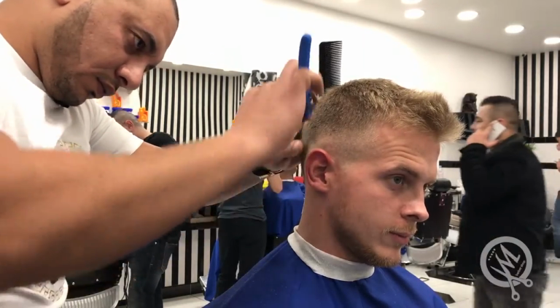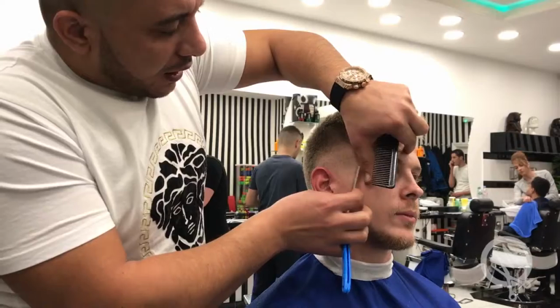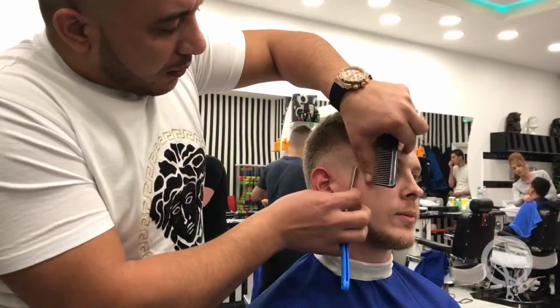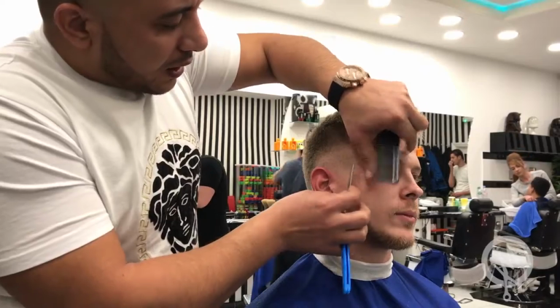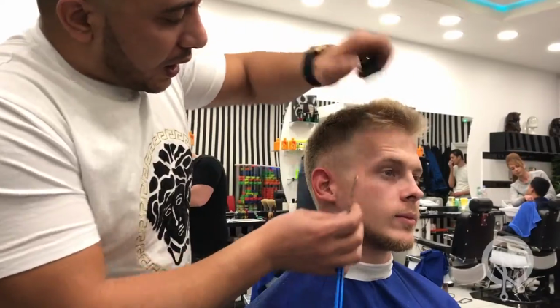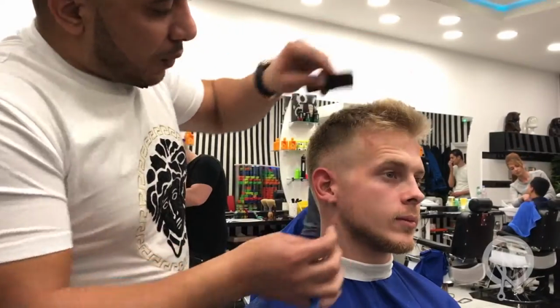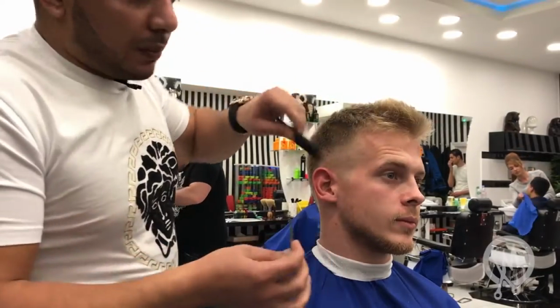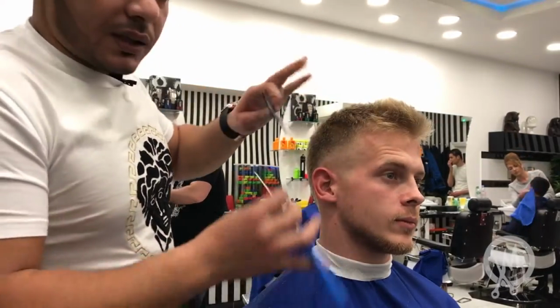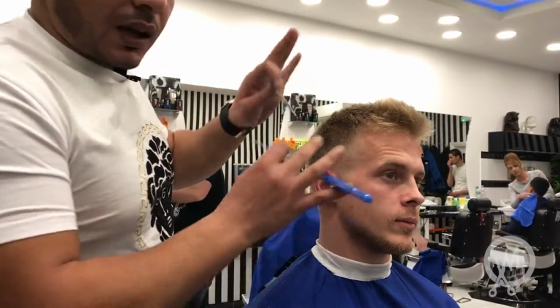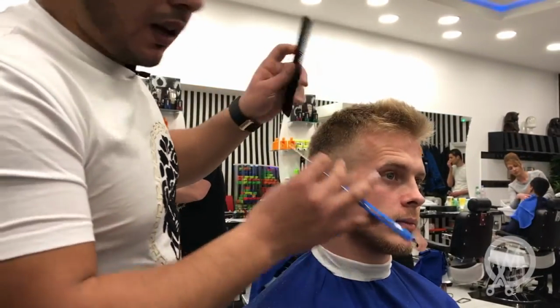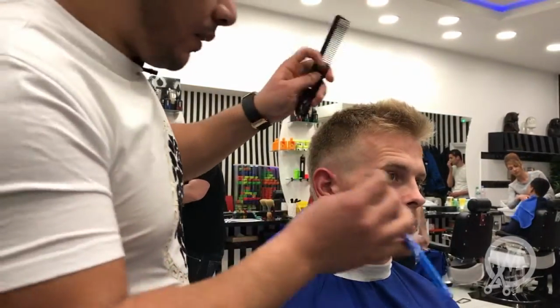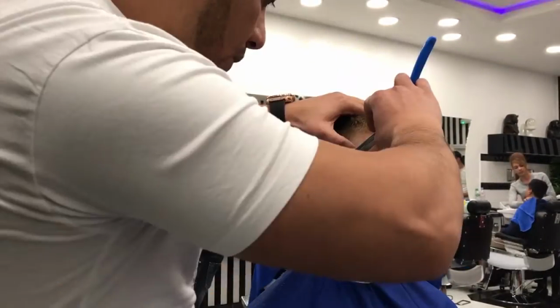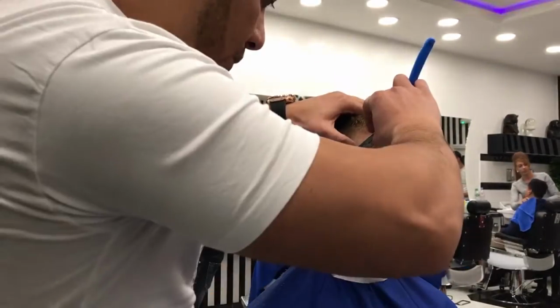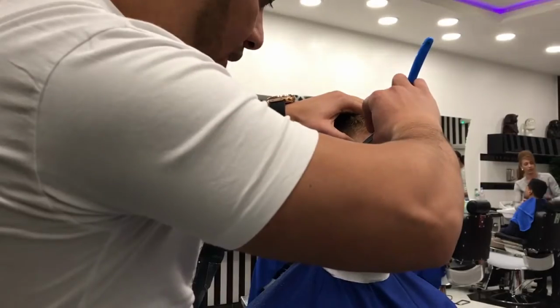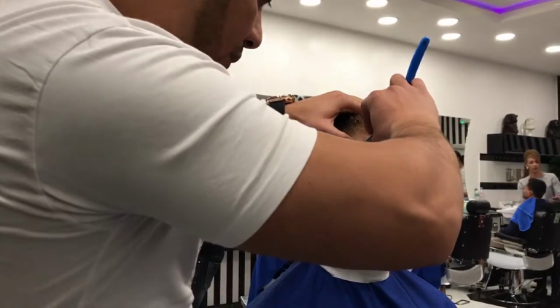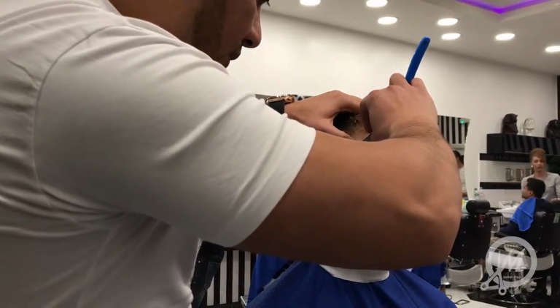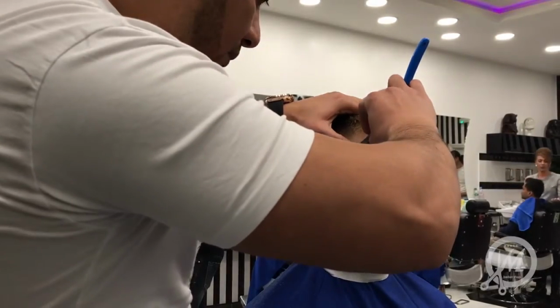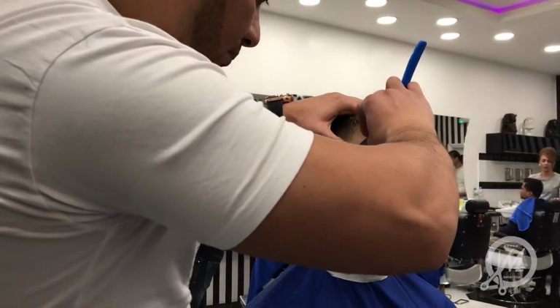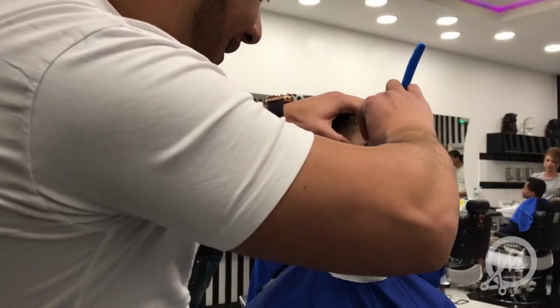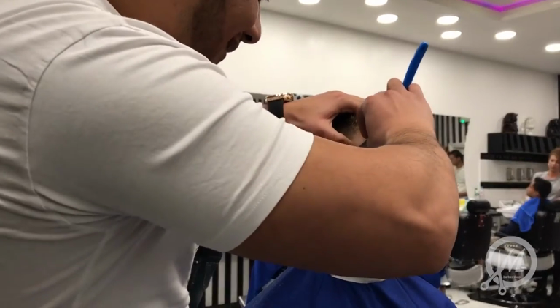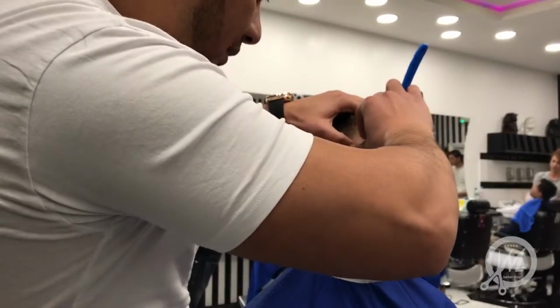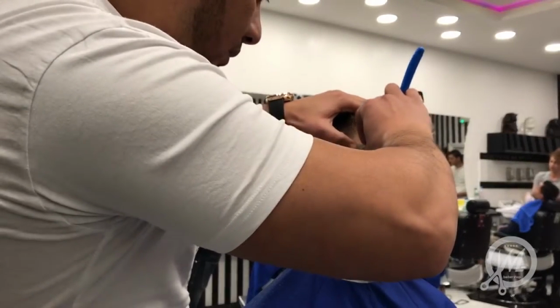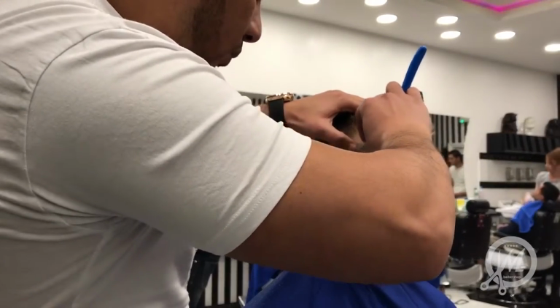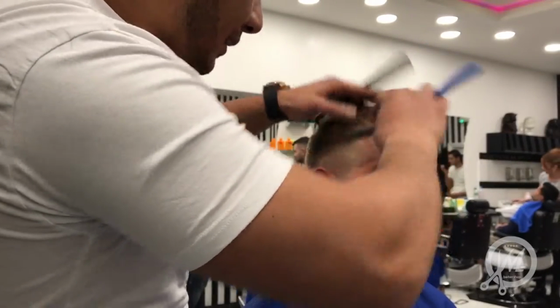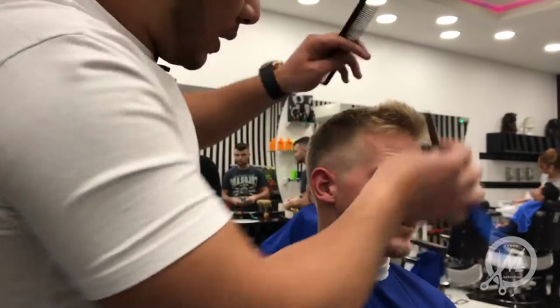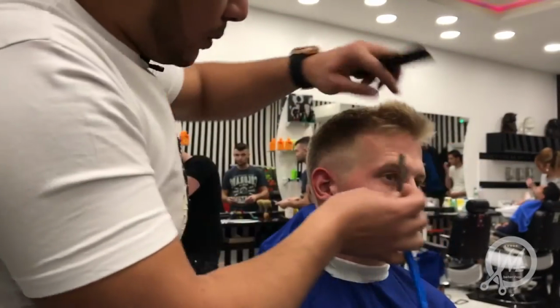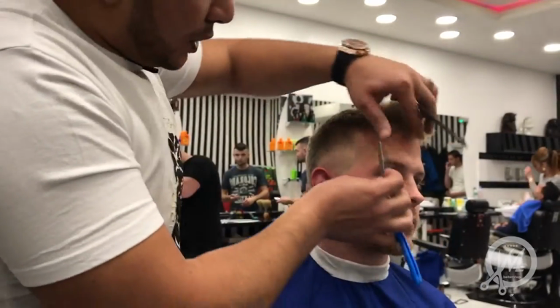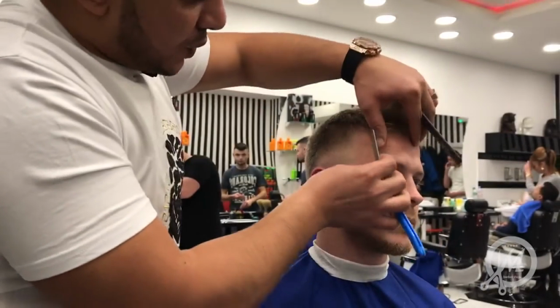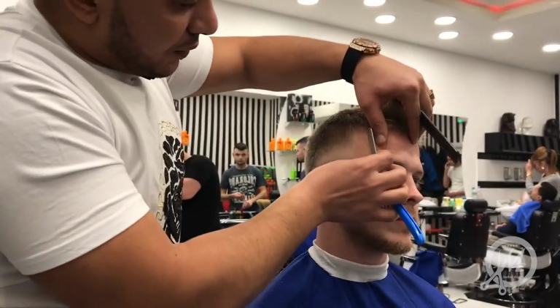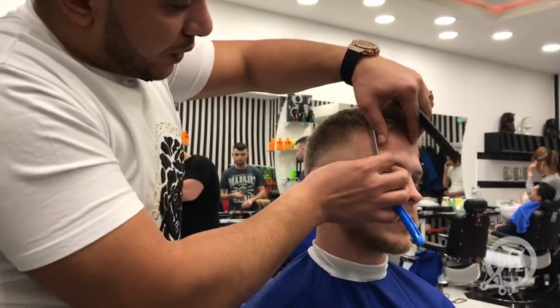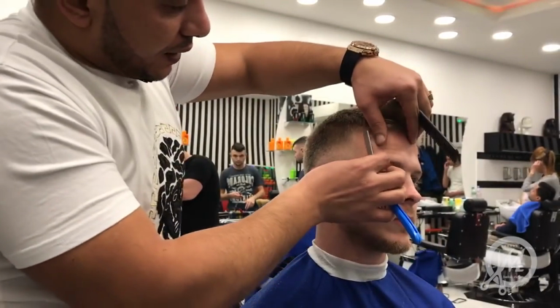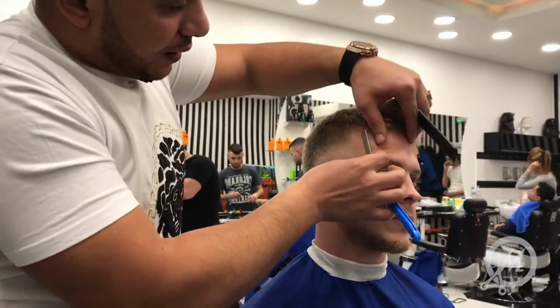In a minute I will be going to style it — the styled matte wax I will be using for your hair.